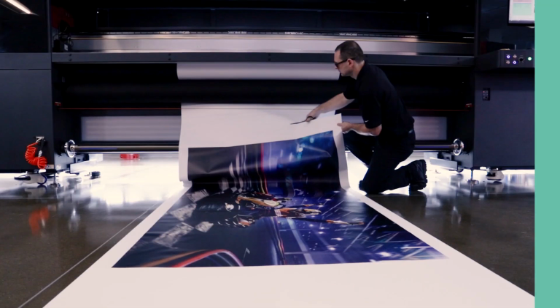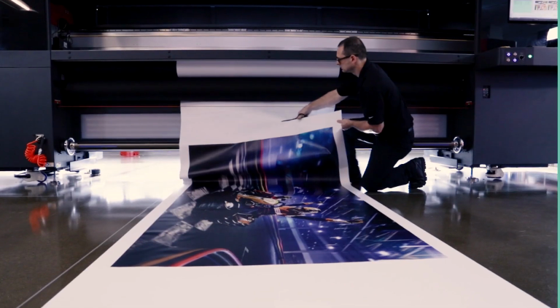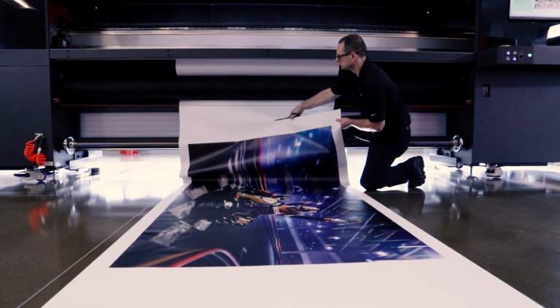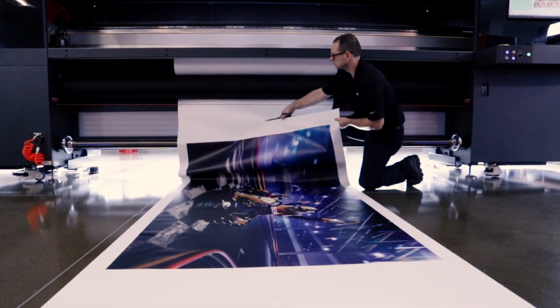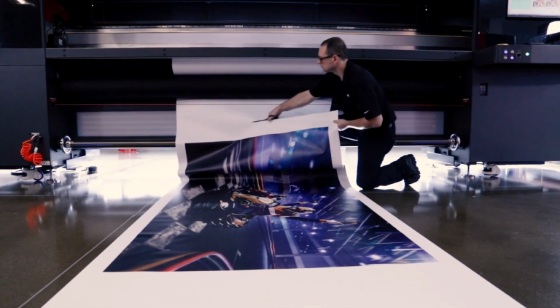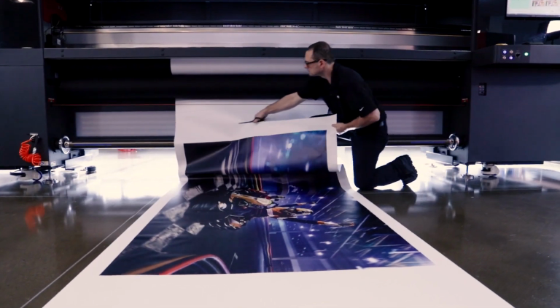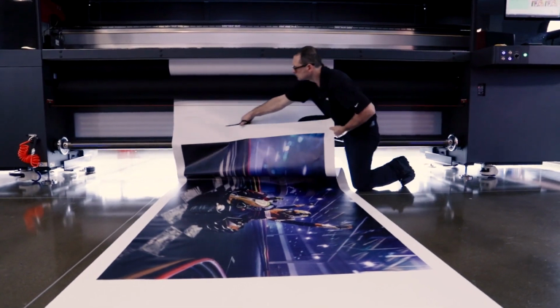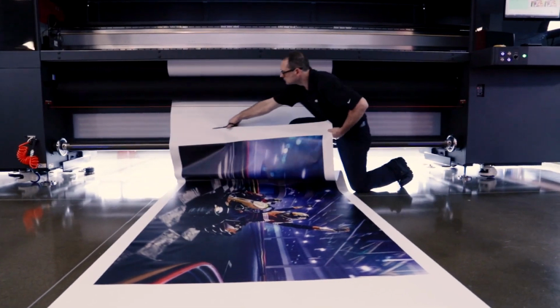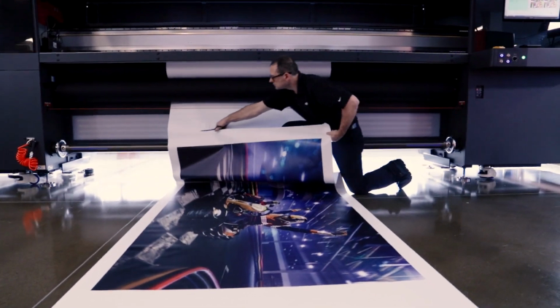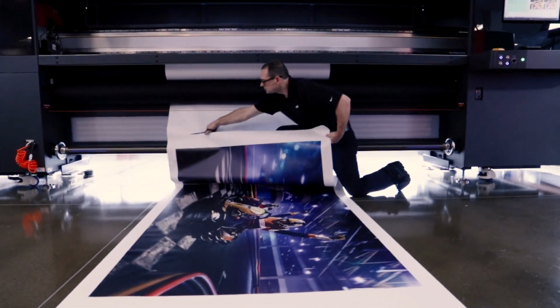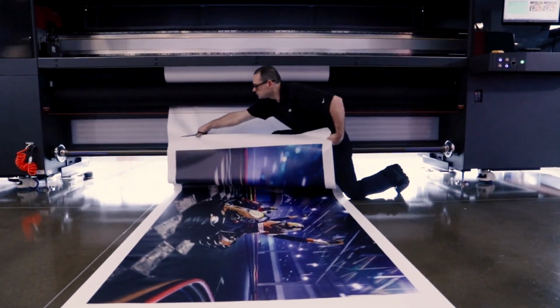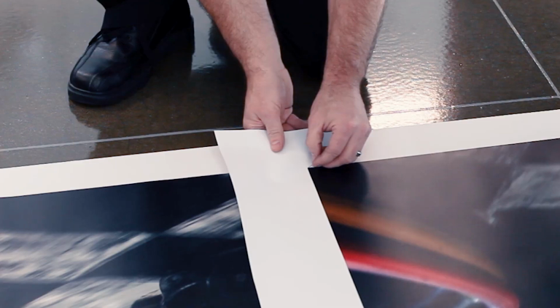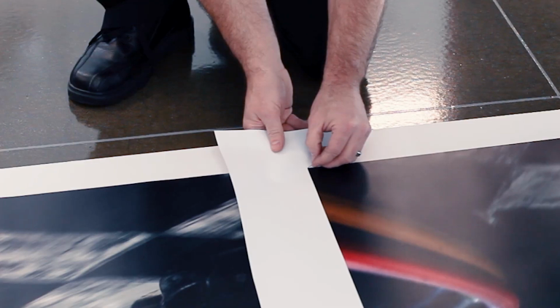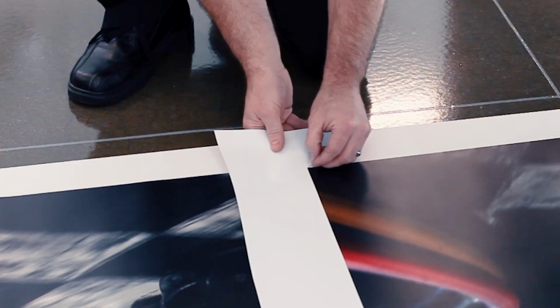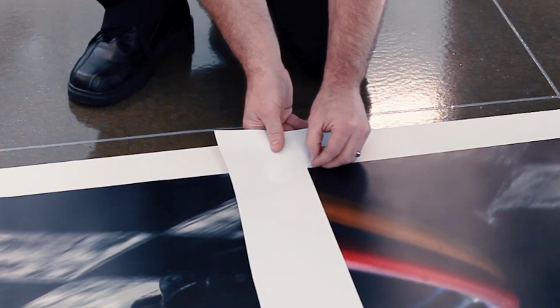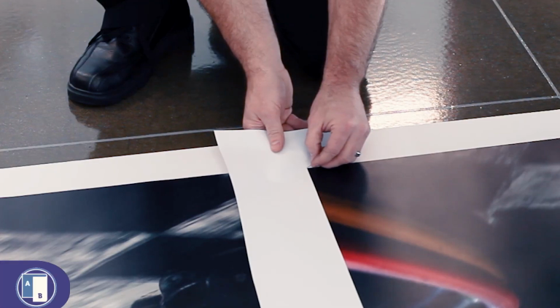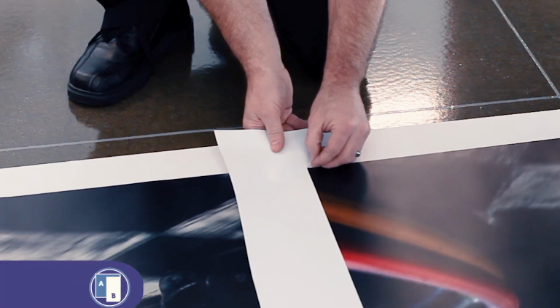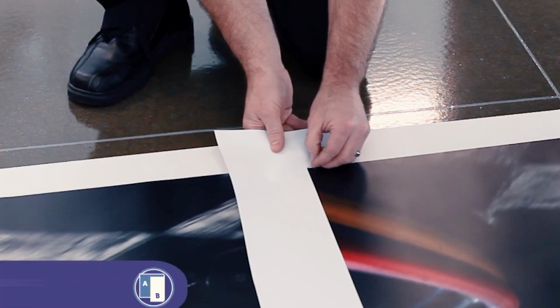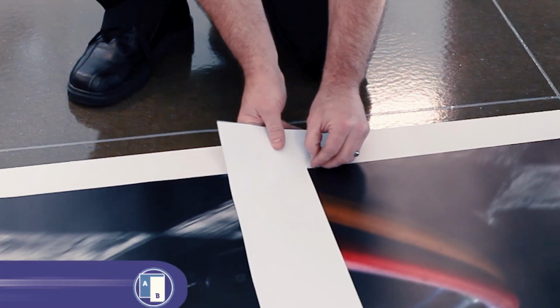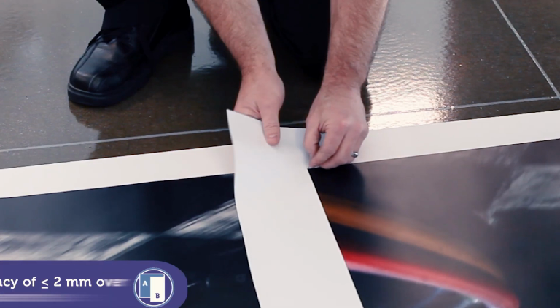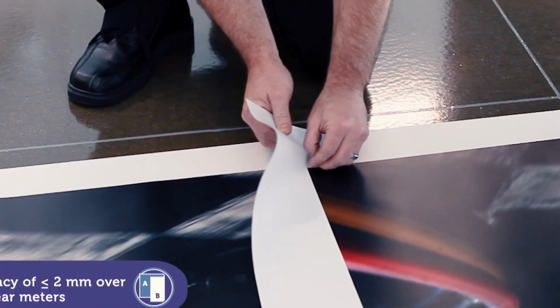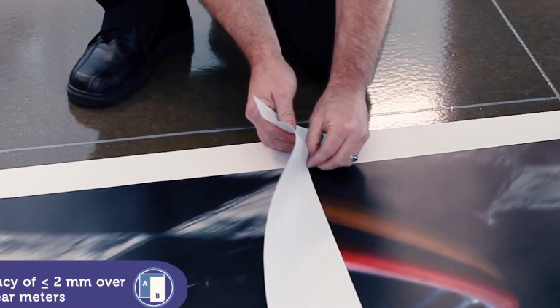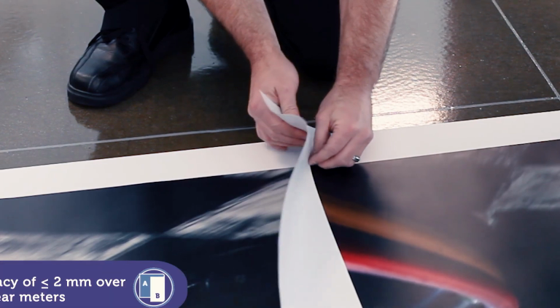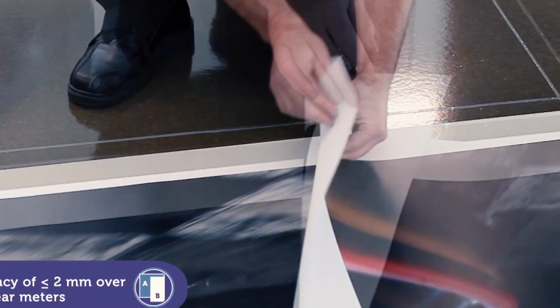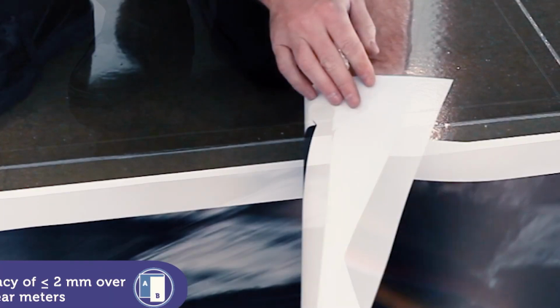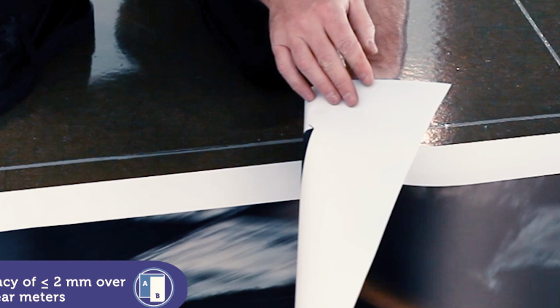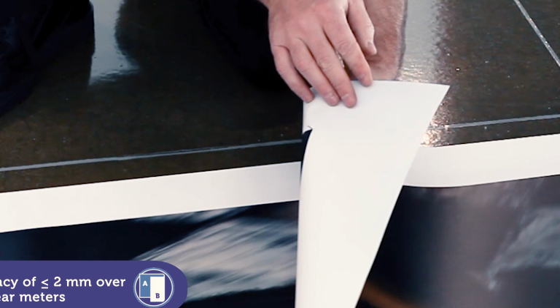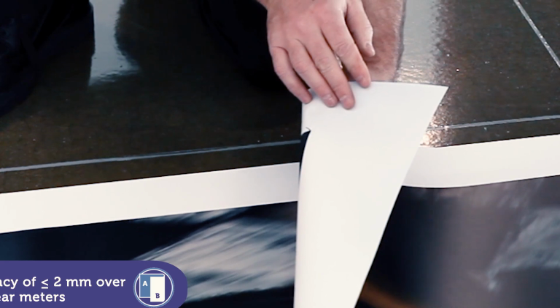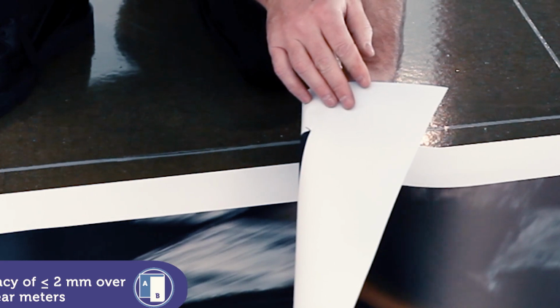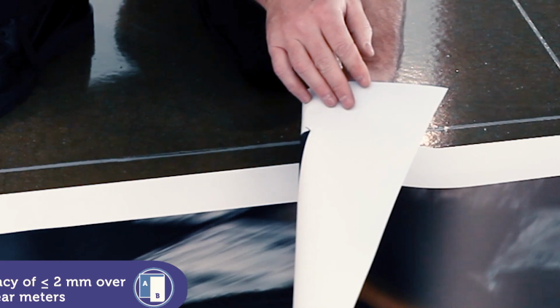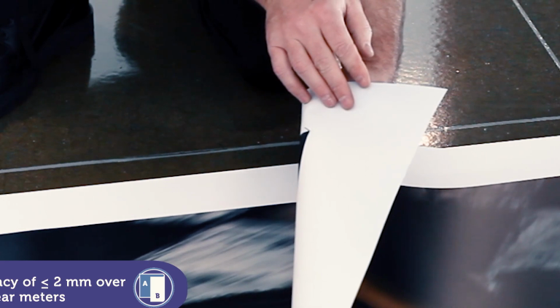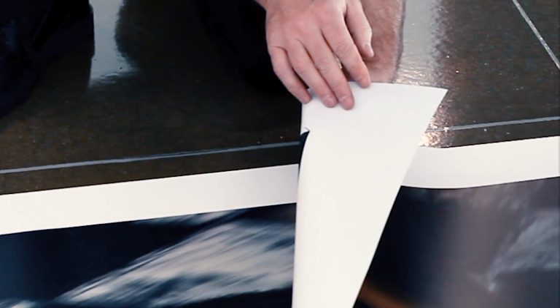When the job is complete, the result is near perfect registration between both sides.